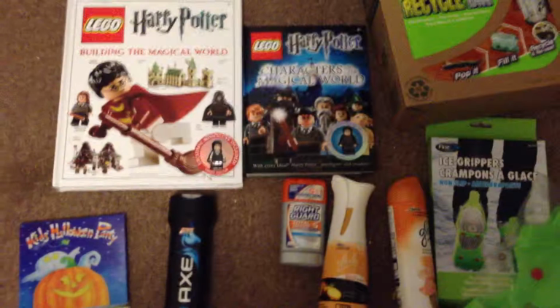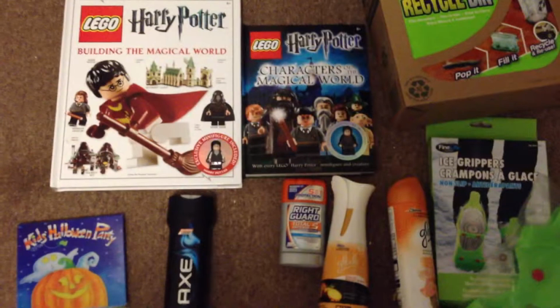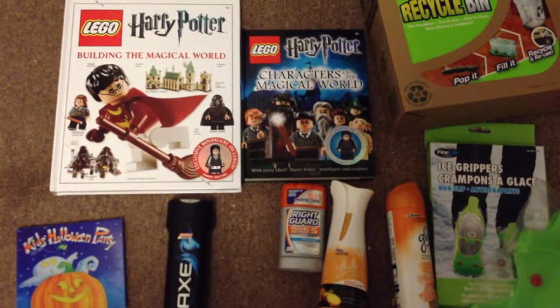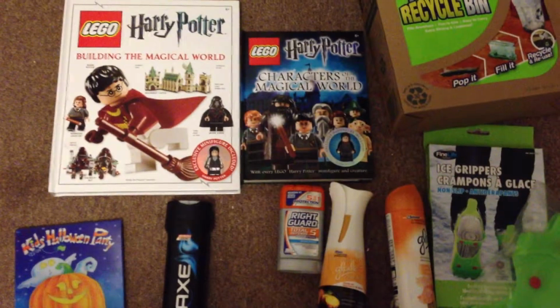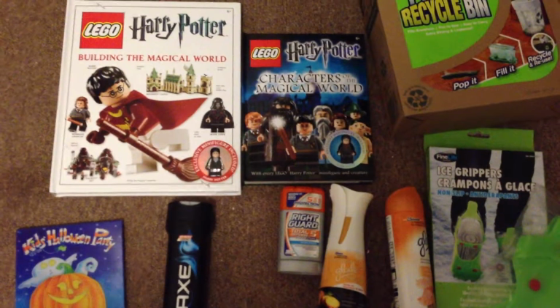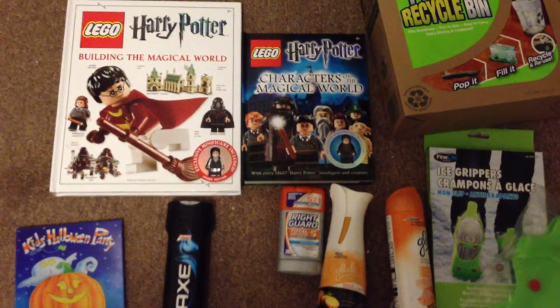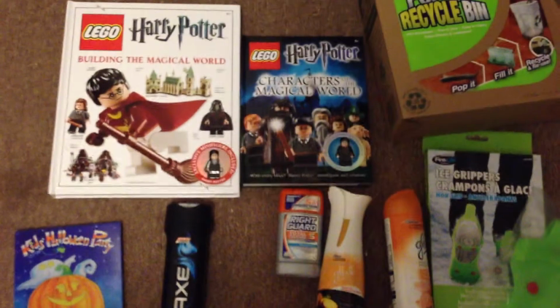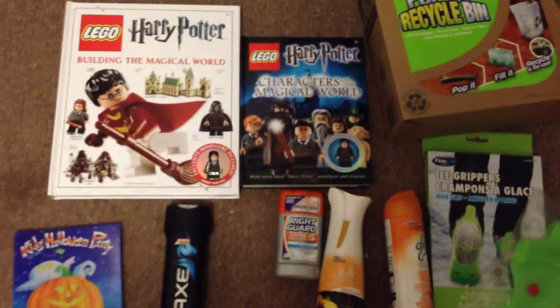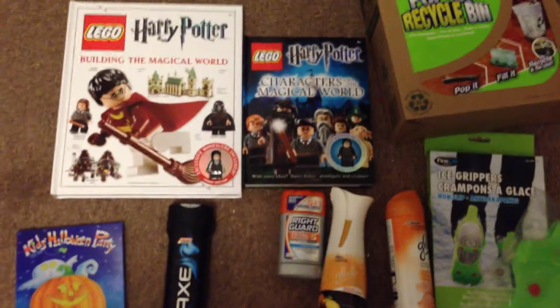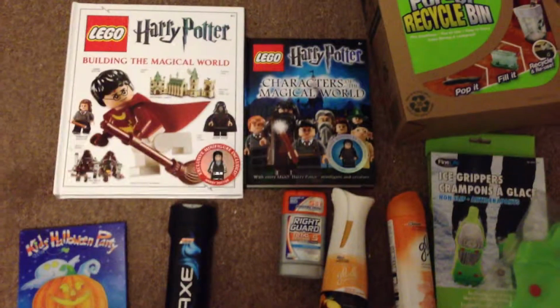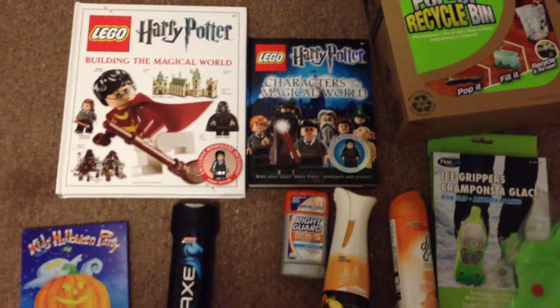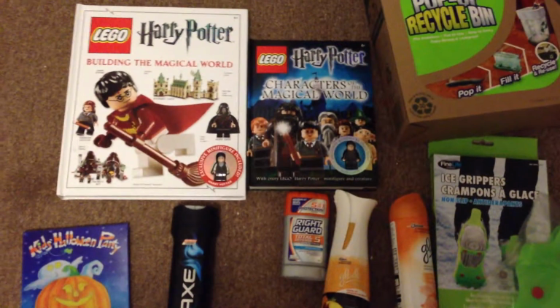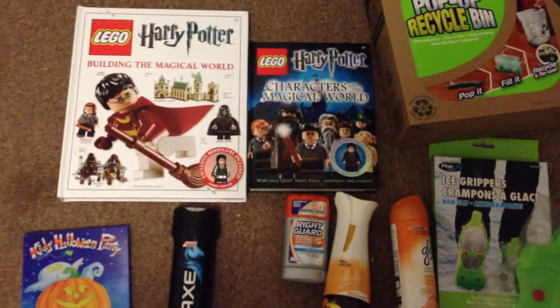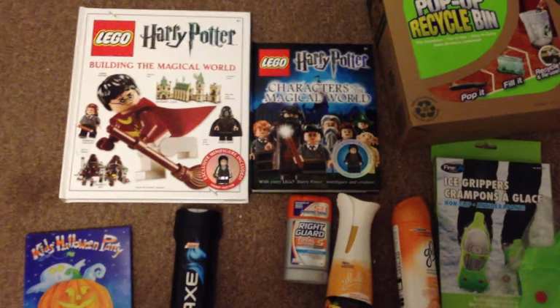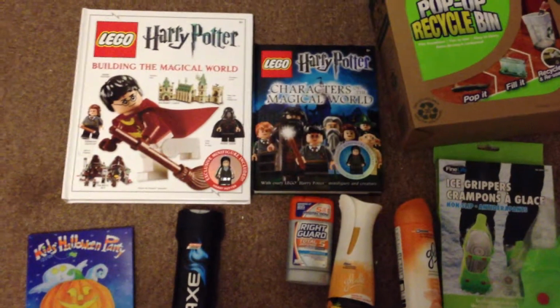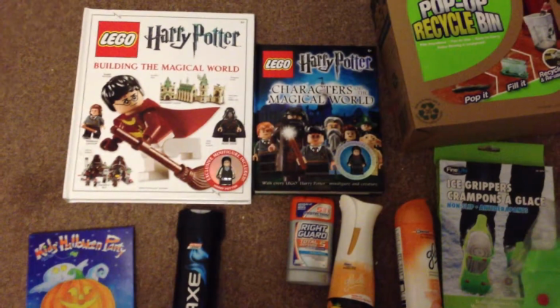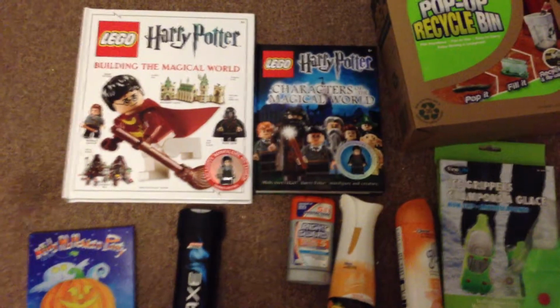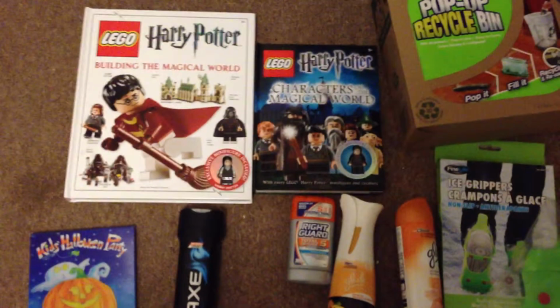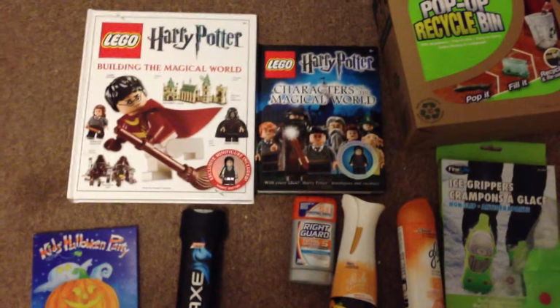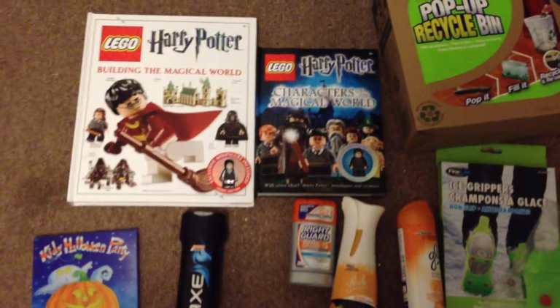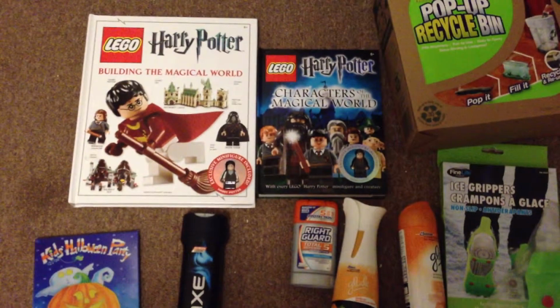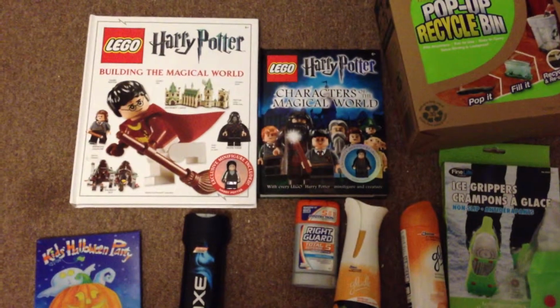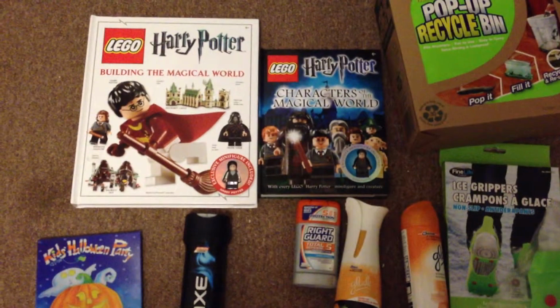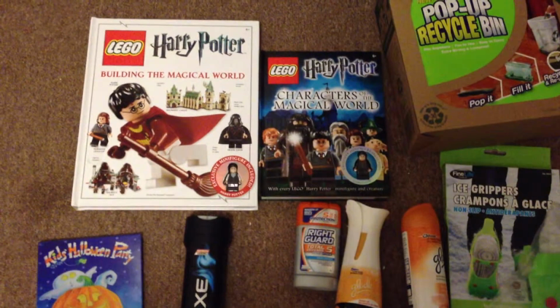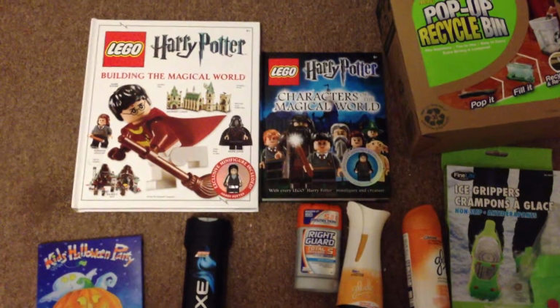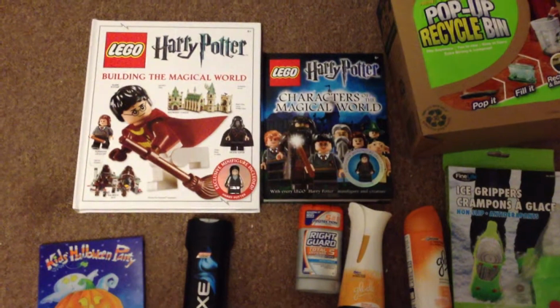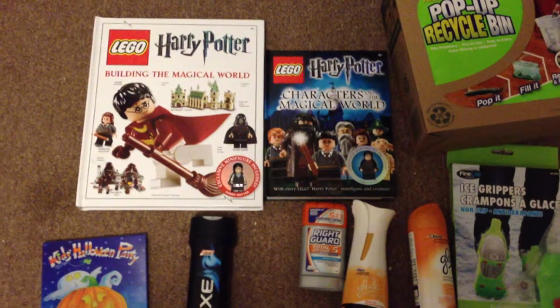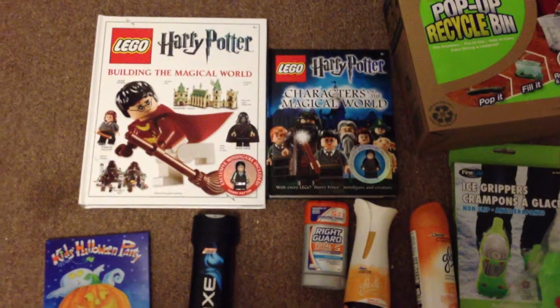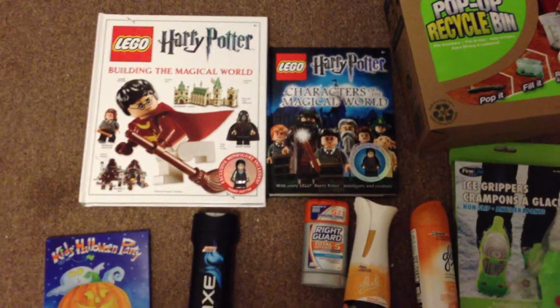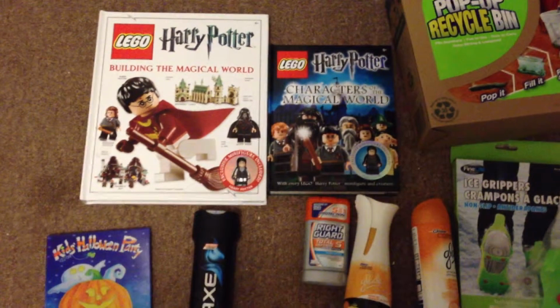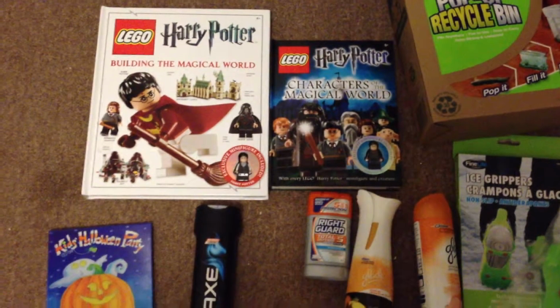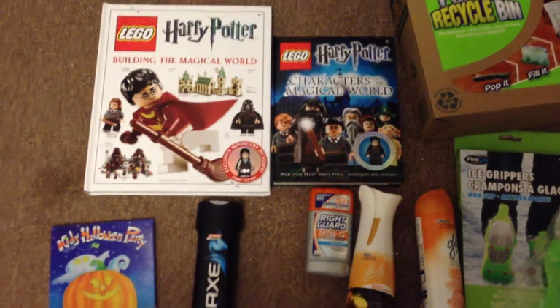Hello, YouTubers. My name is Steven. You might know me as ILoveDollarRama on Instagram and Facebook. Let's get started with my haul.